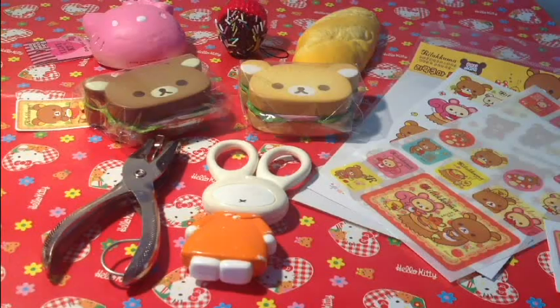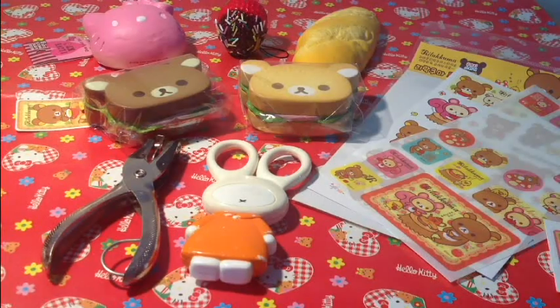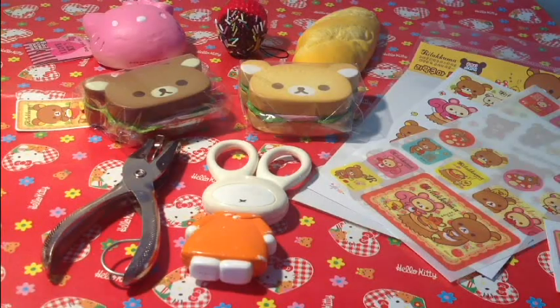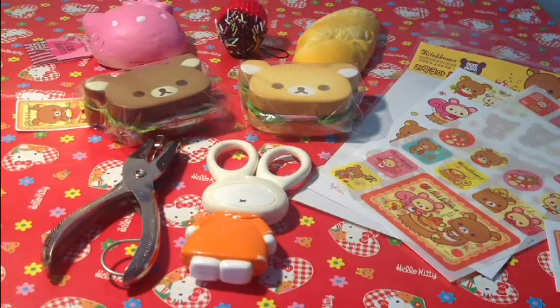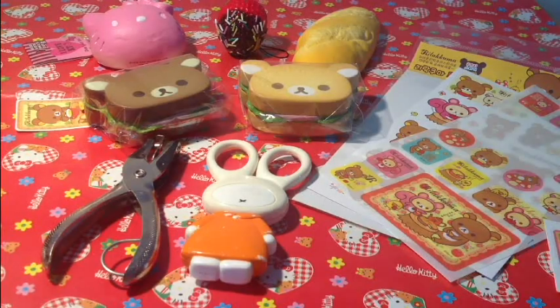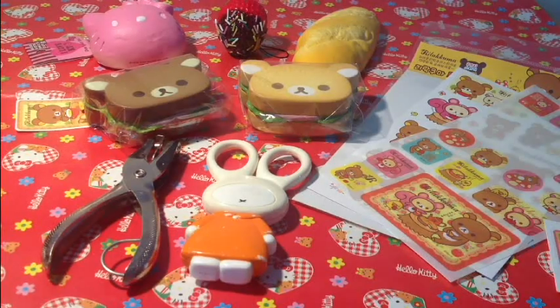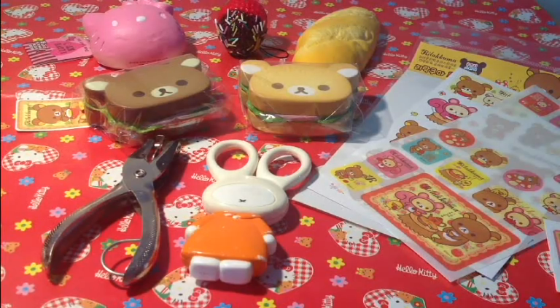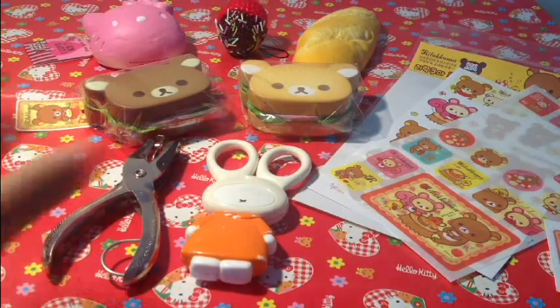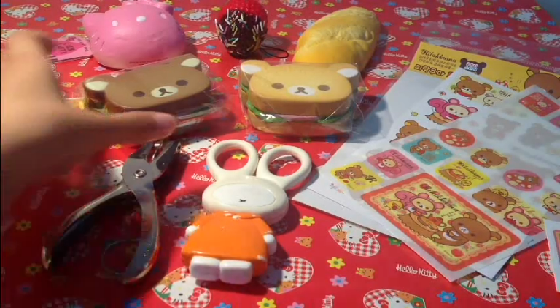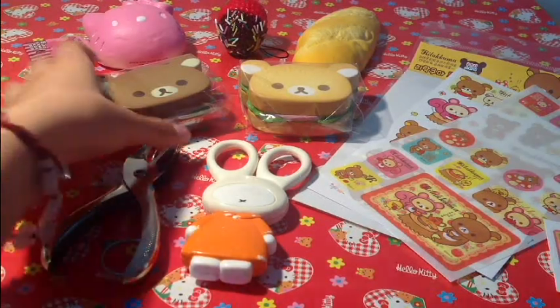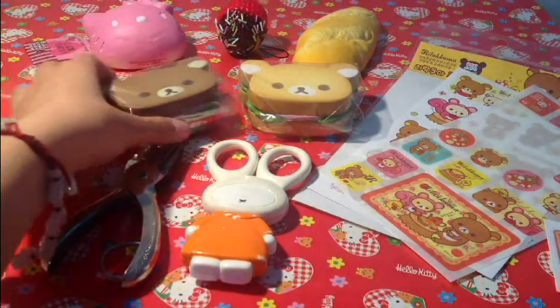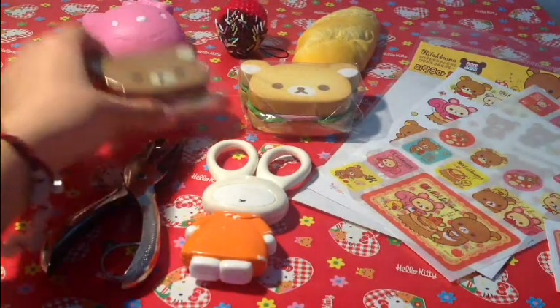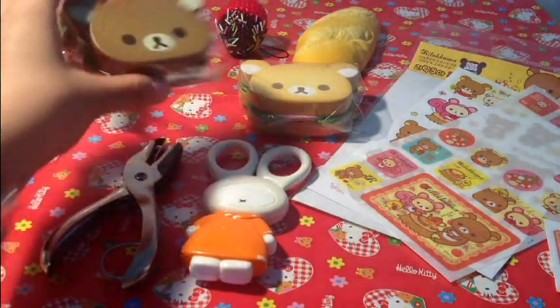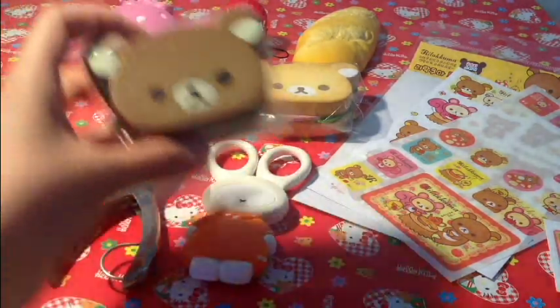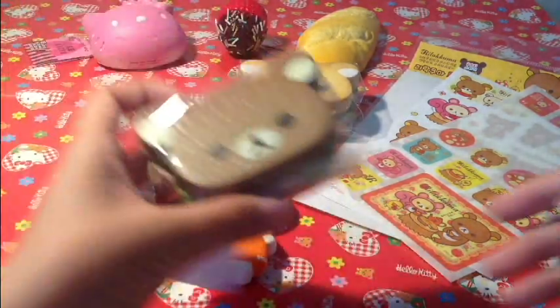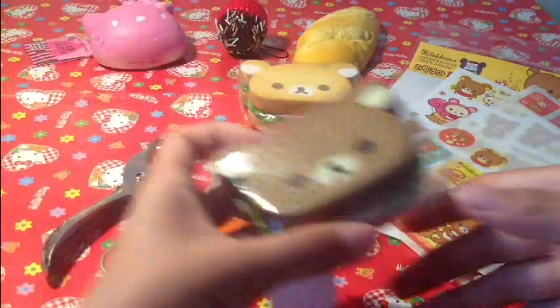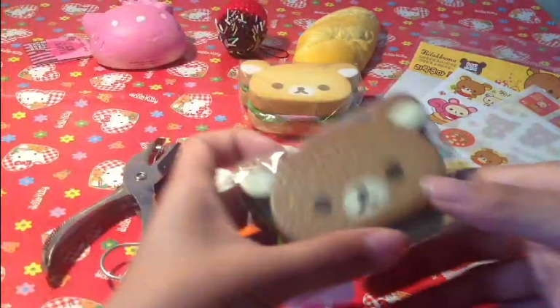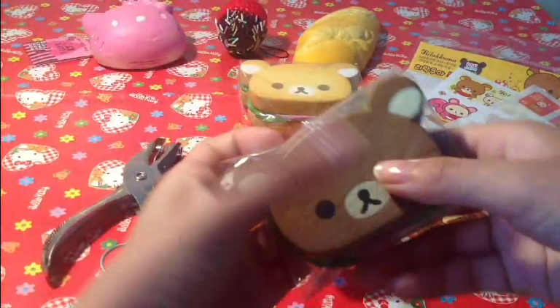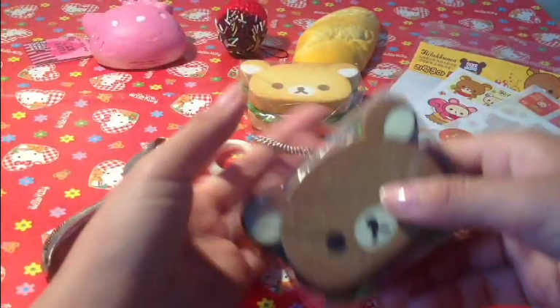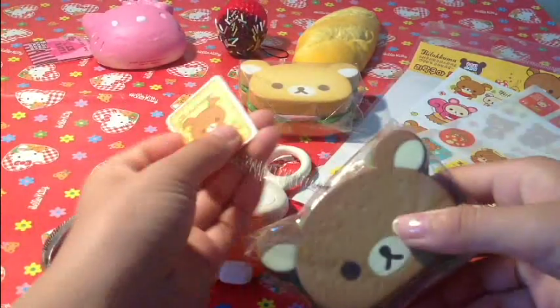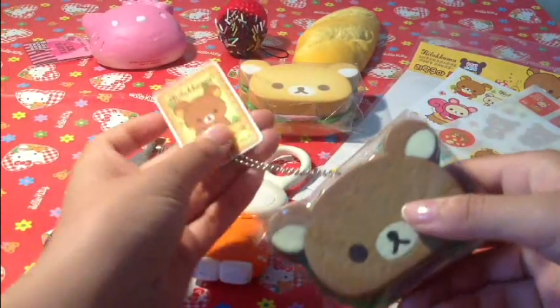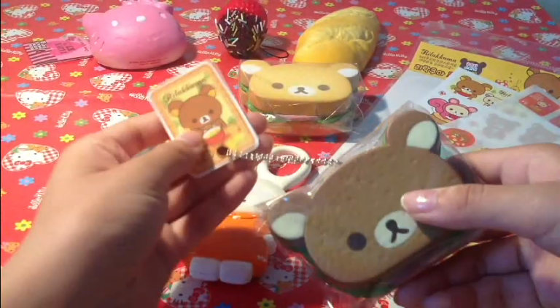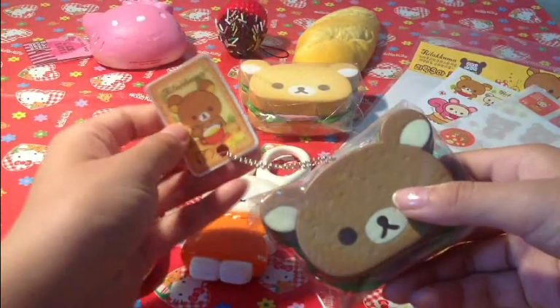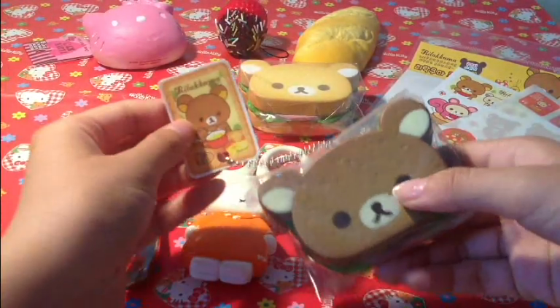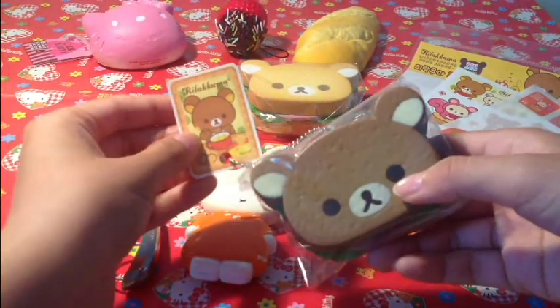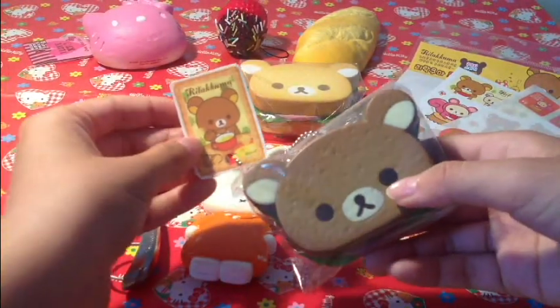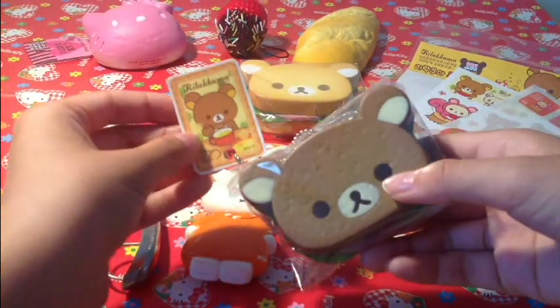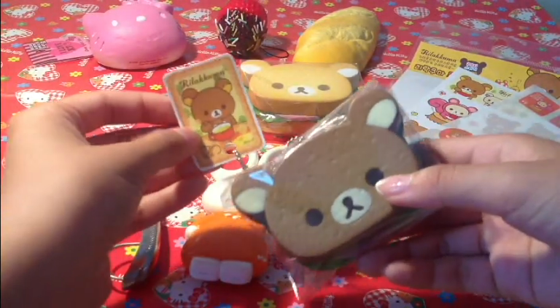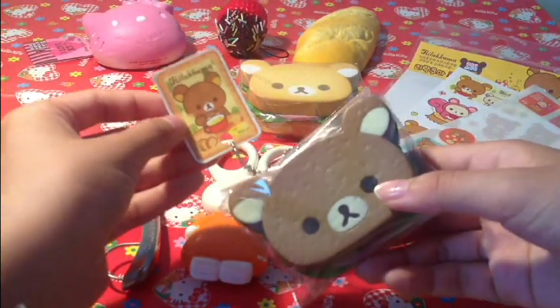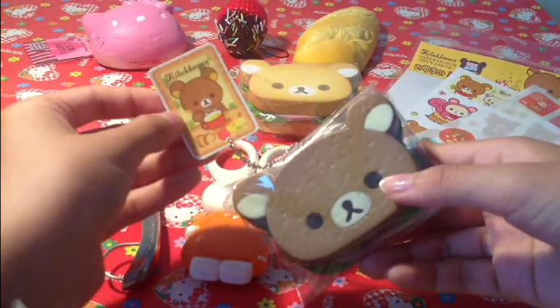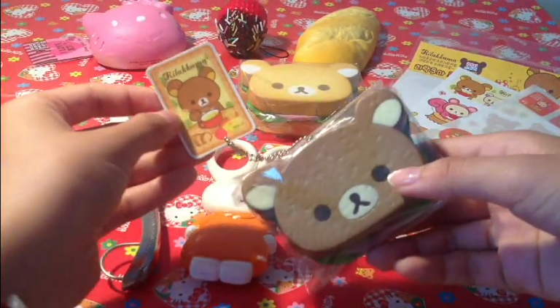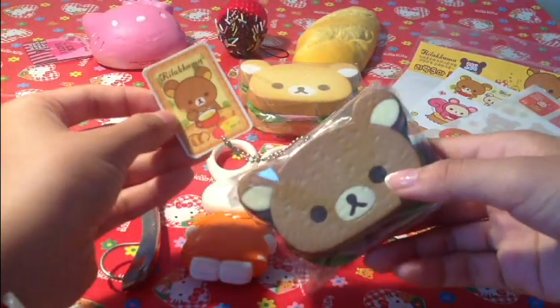Hey guys, this is Ms. Malwreck and today I'm going to show you how to make any squishy kawaii.